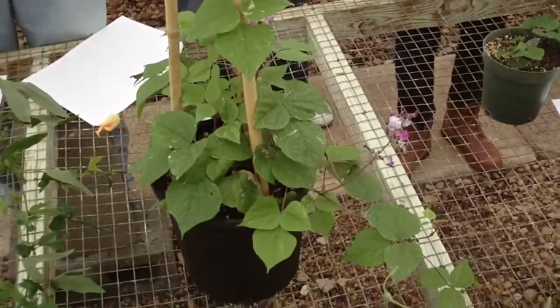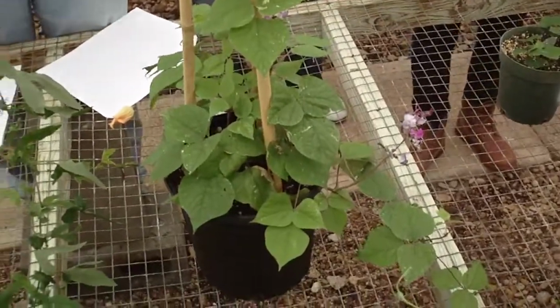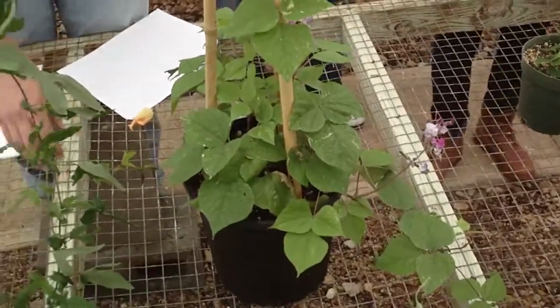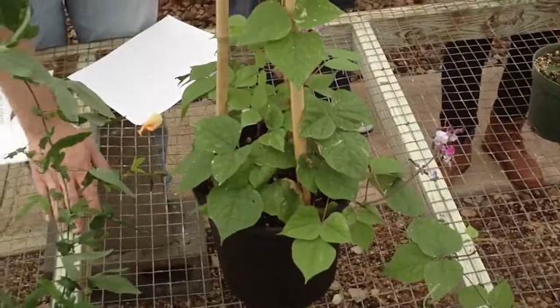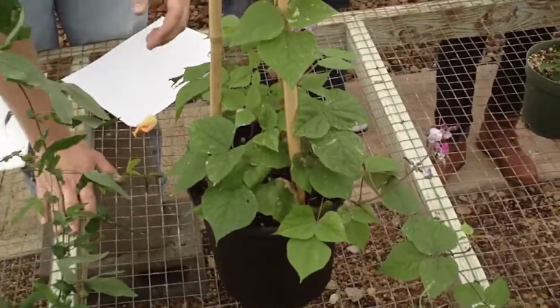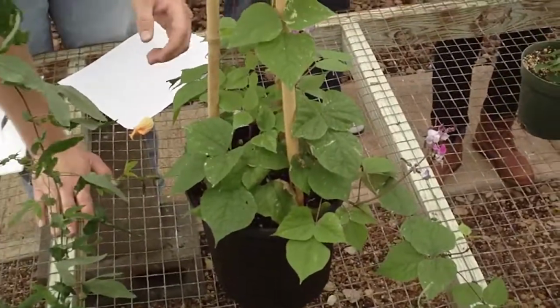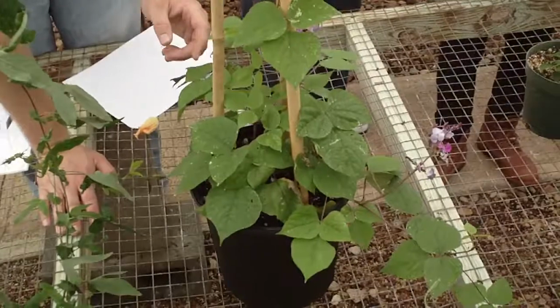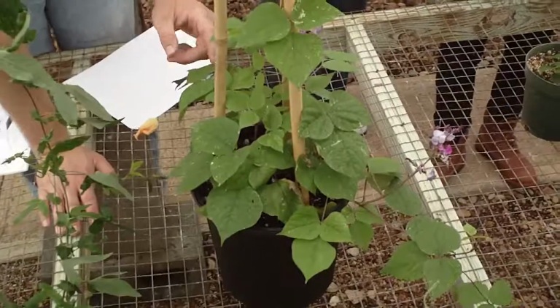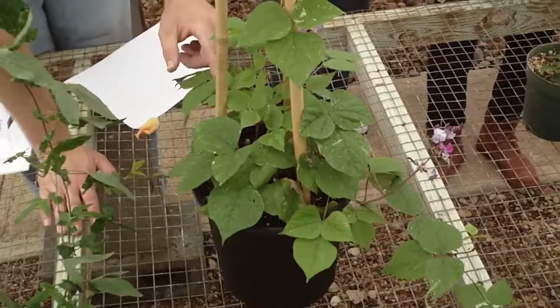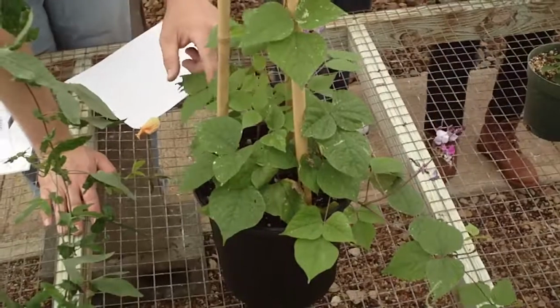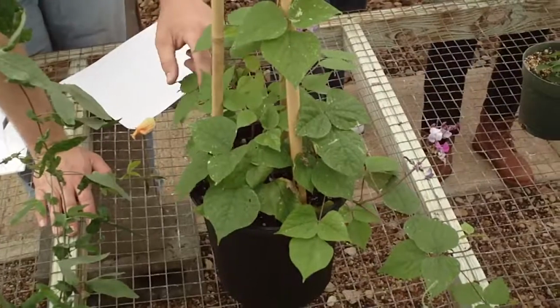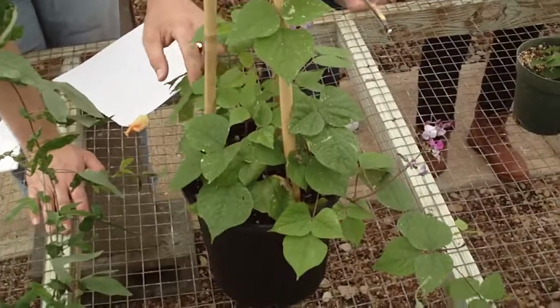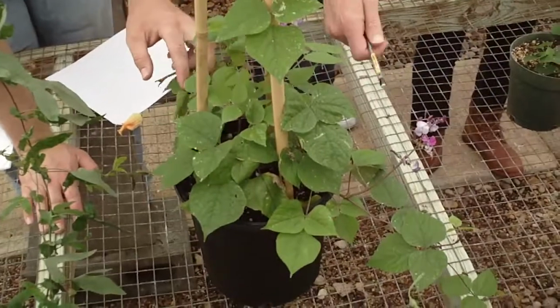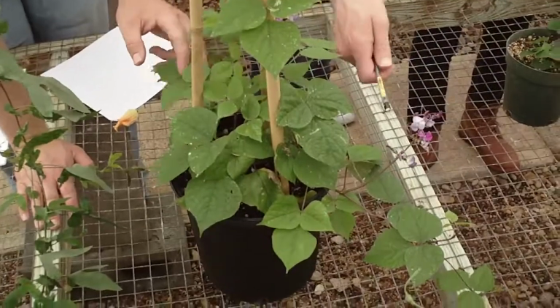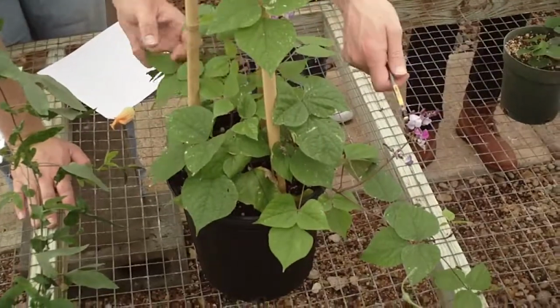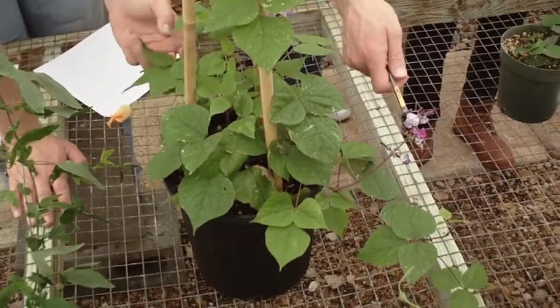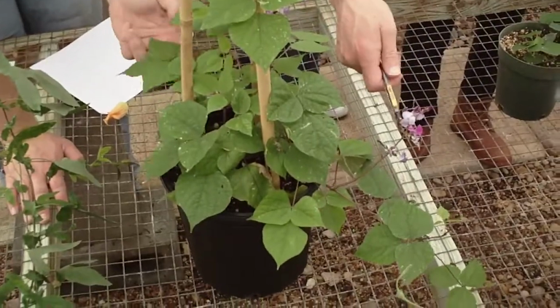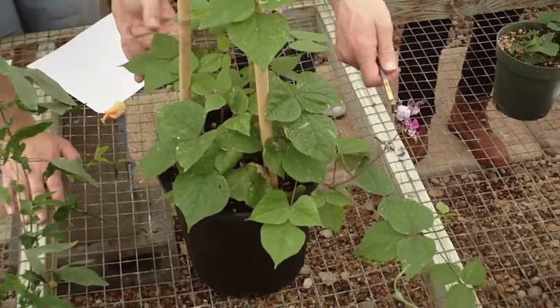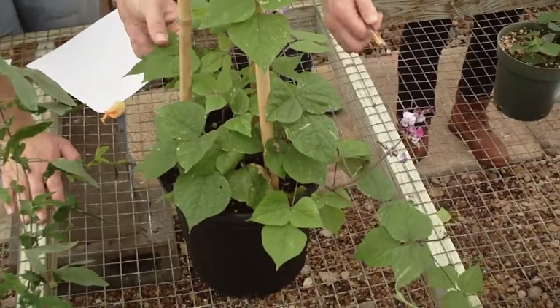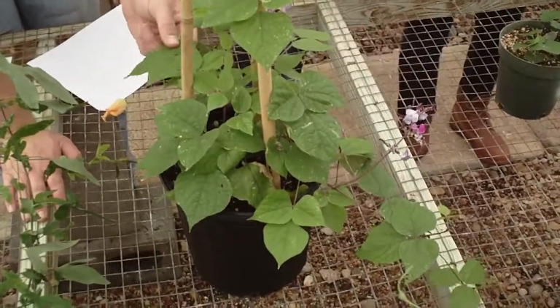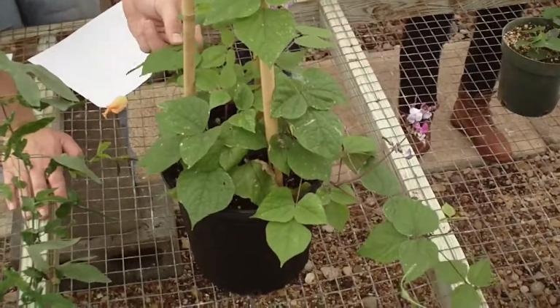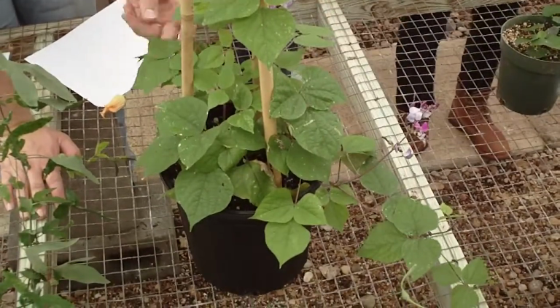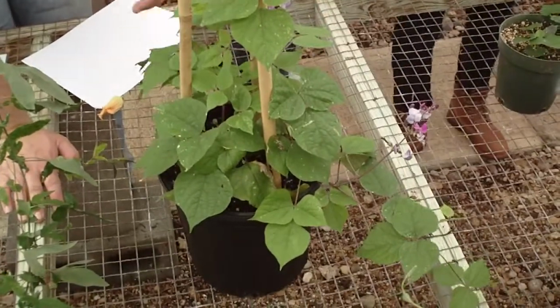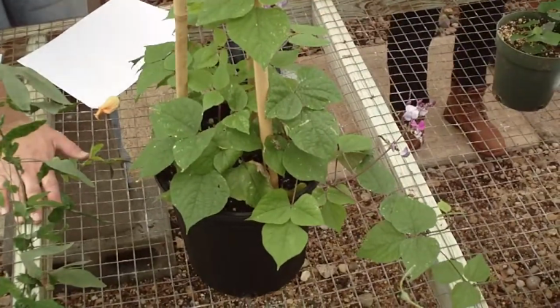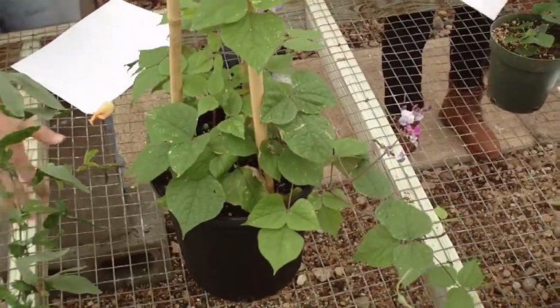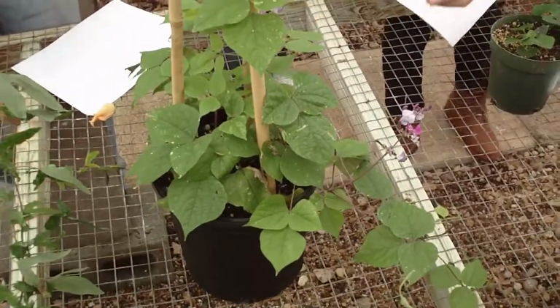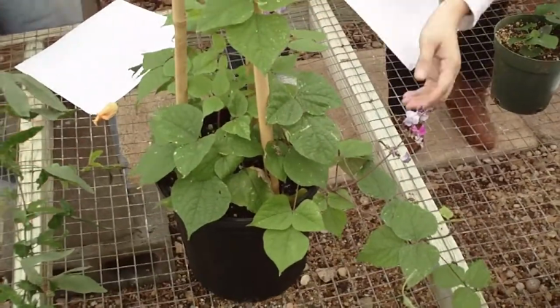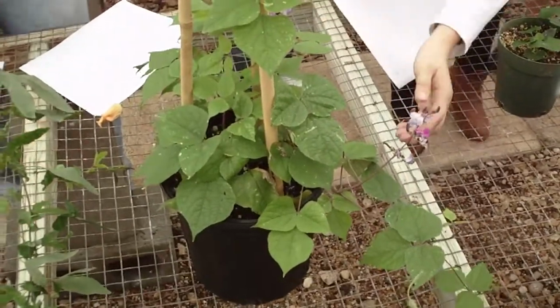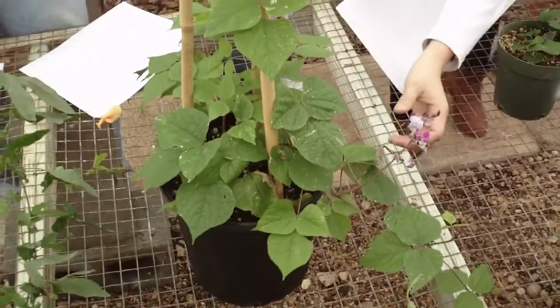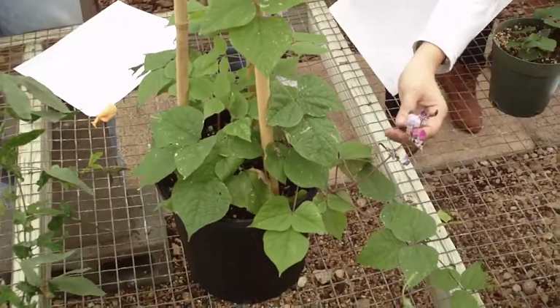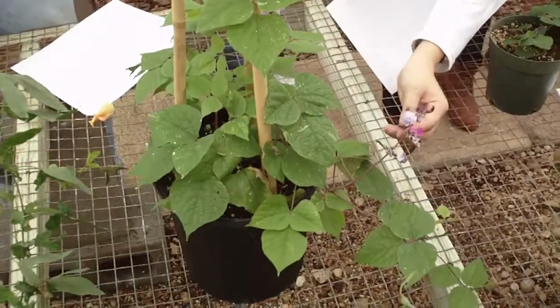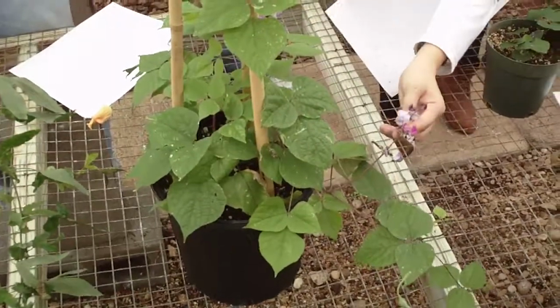Do the beans stay purple like this? Yes. Yeah, and that's another good point.